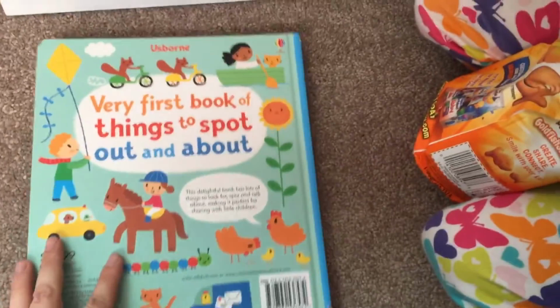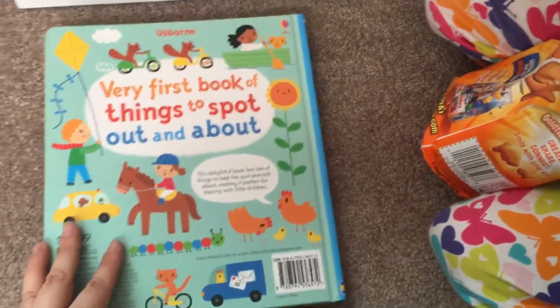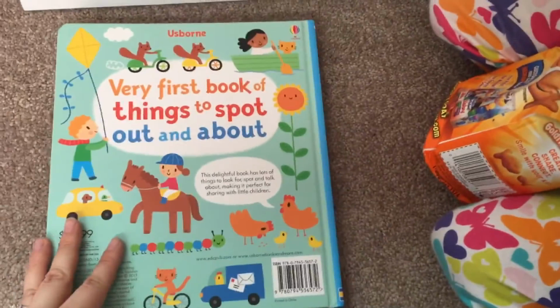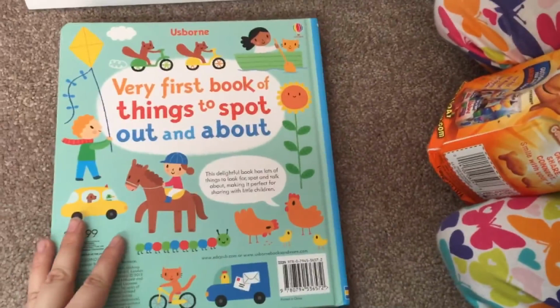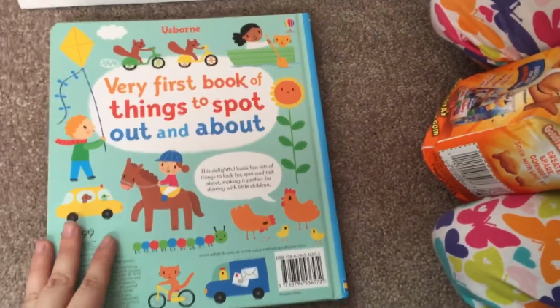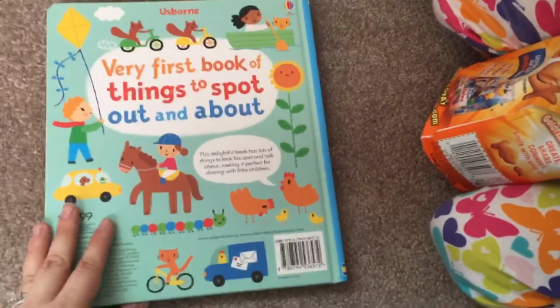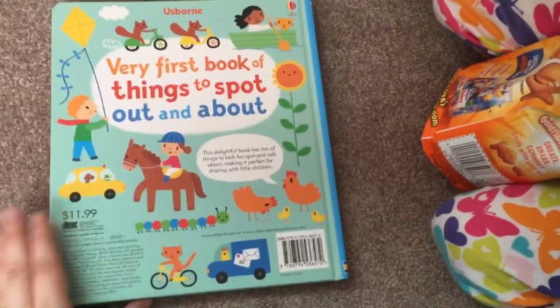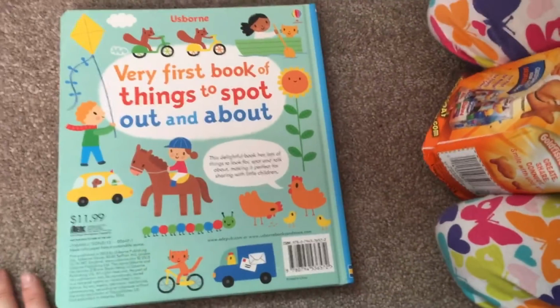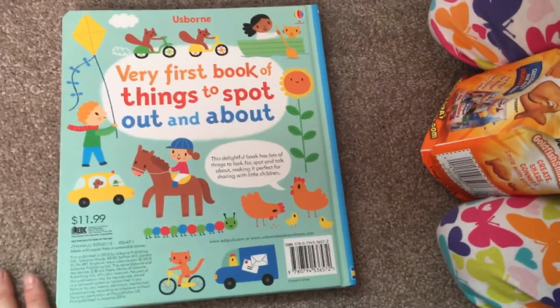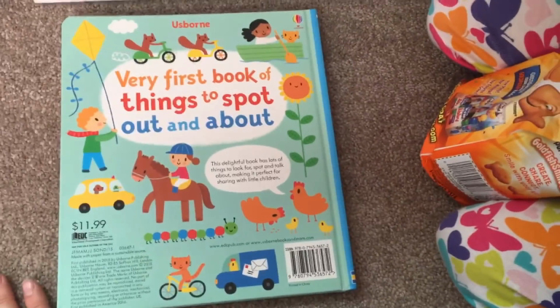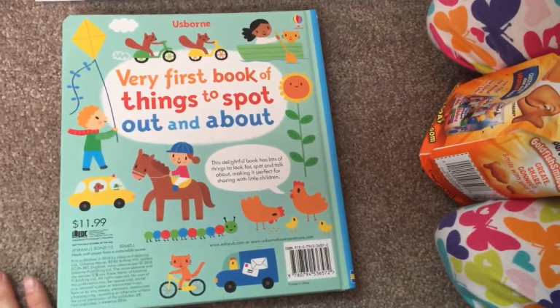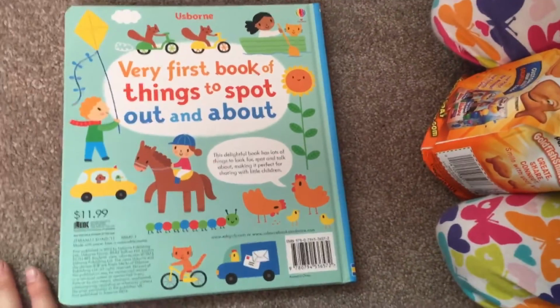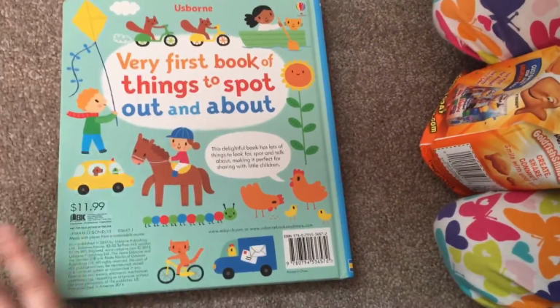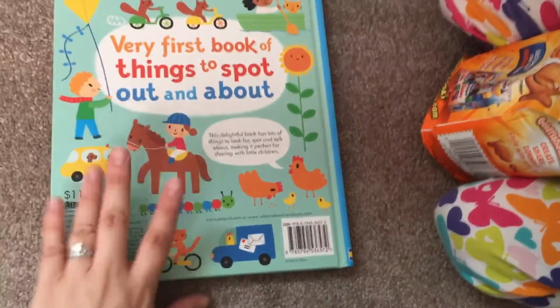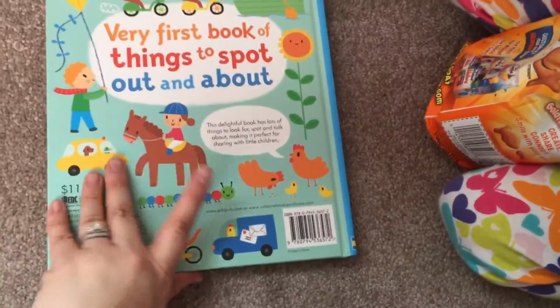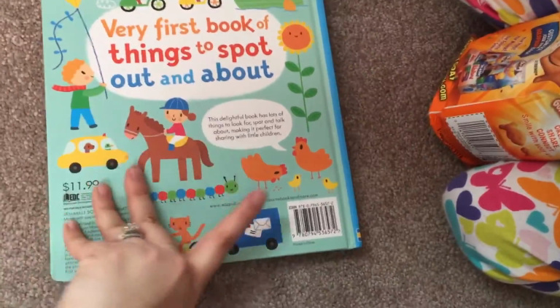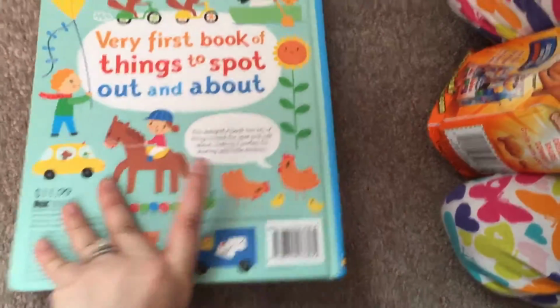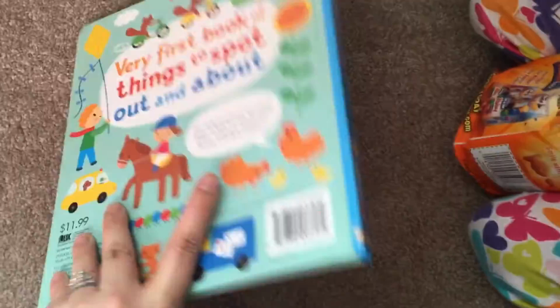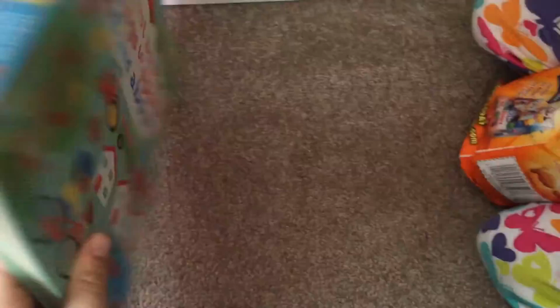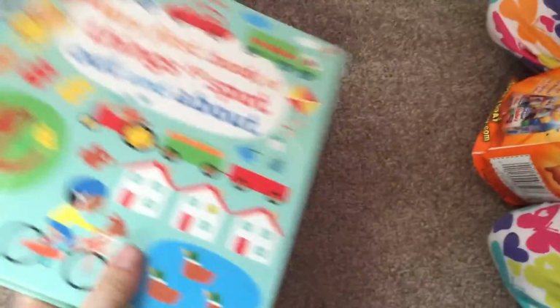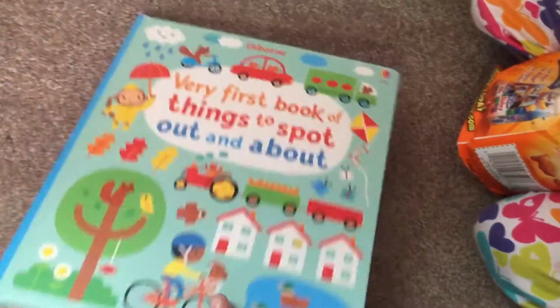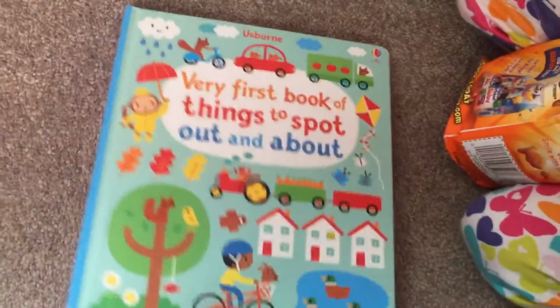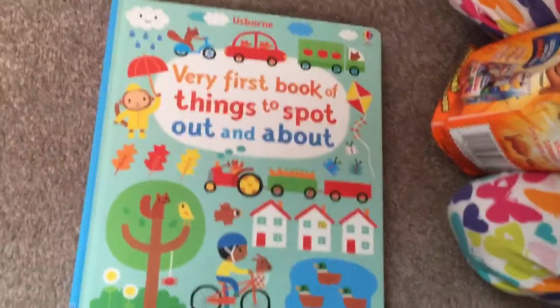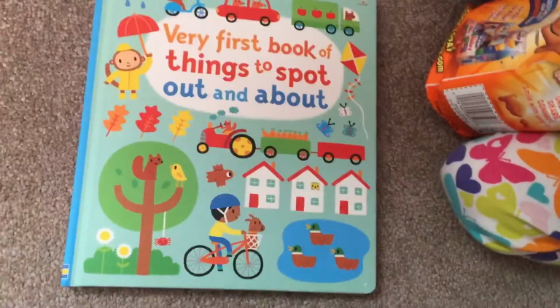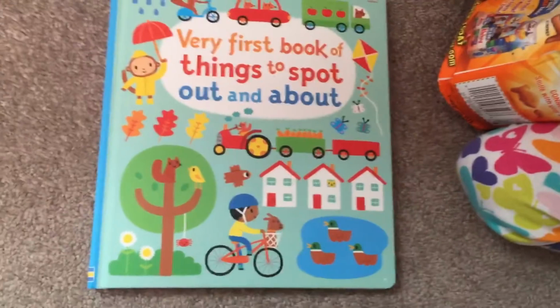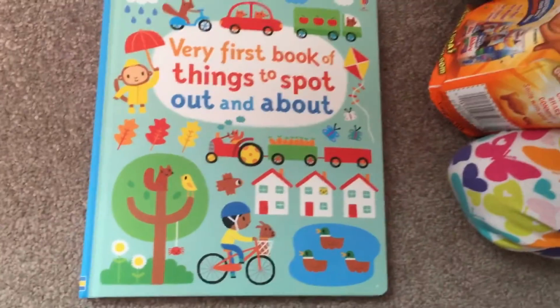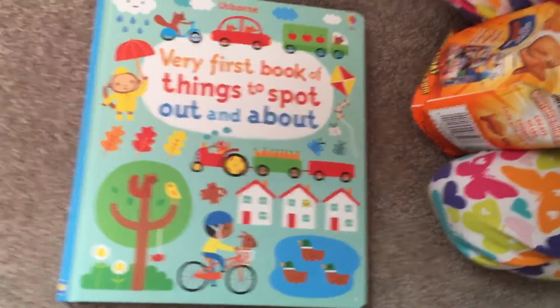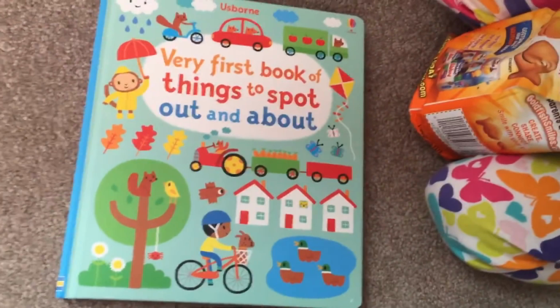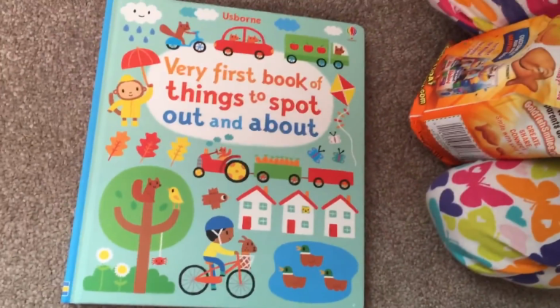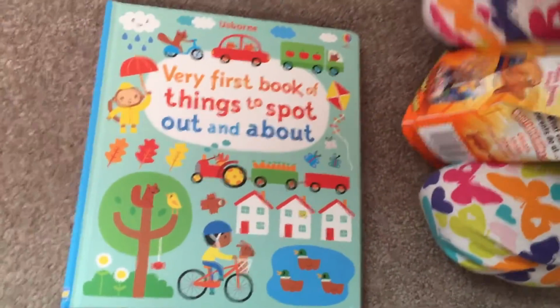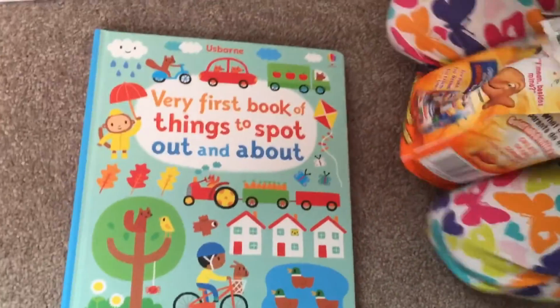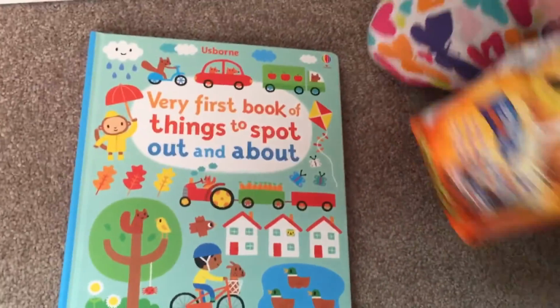Very first book of things to spot out and about. This is a great book for the car. Let's go.